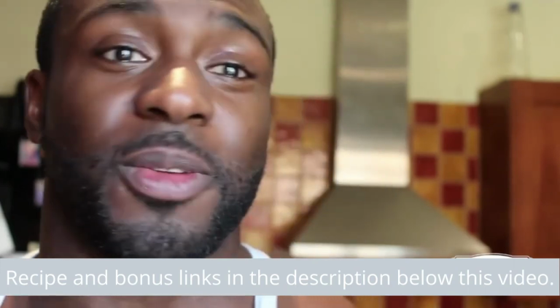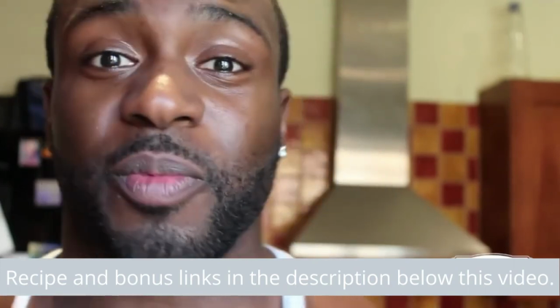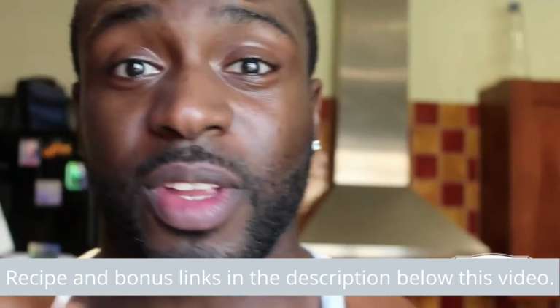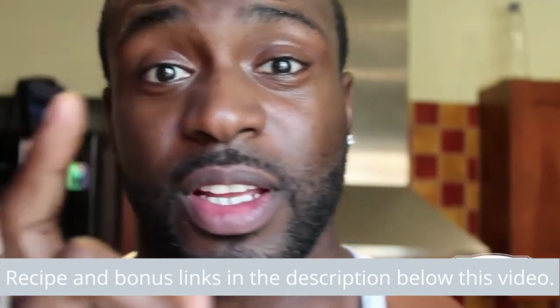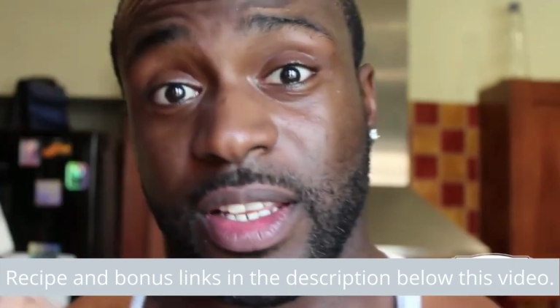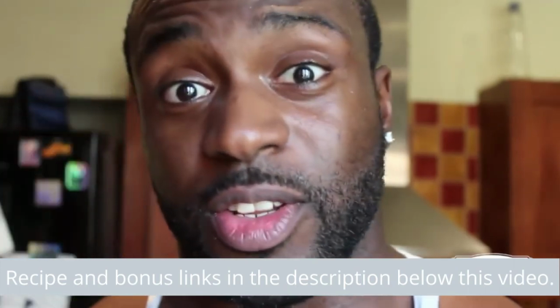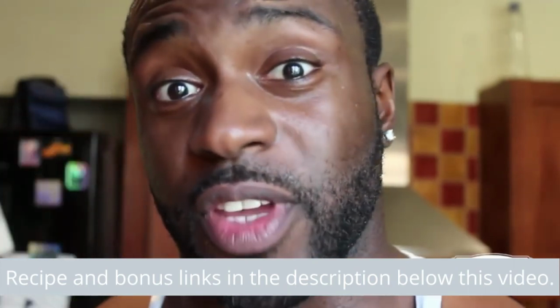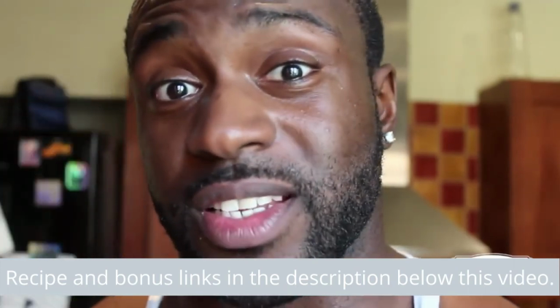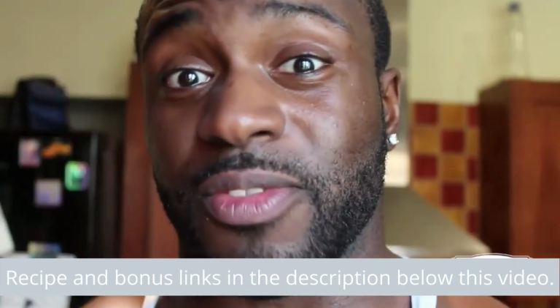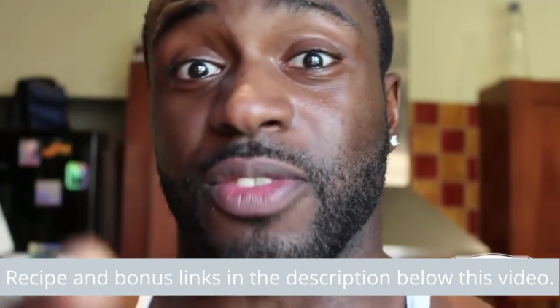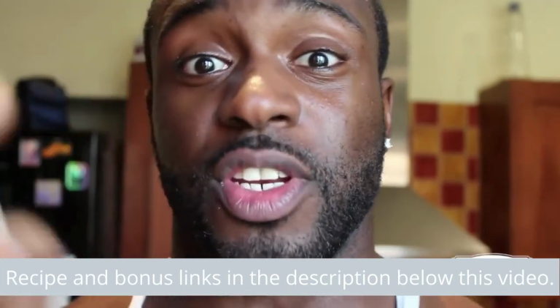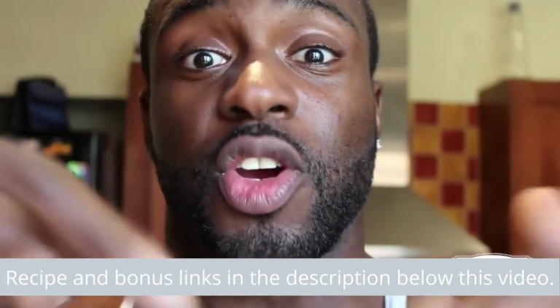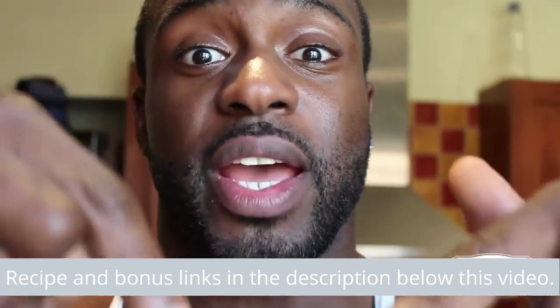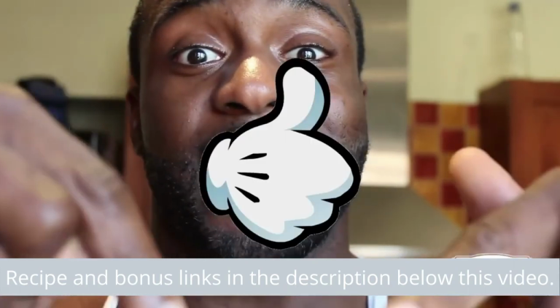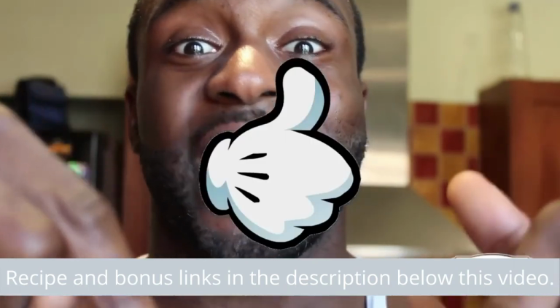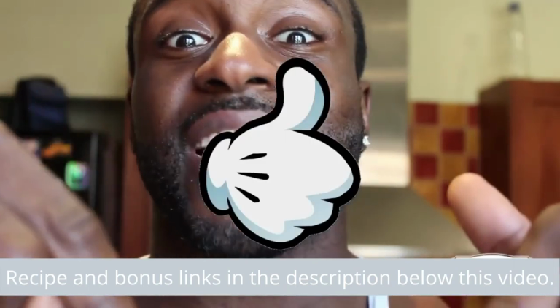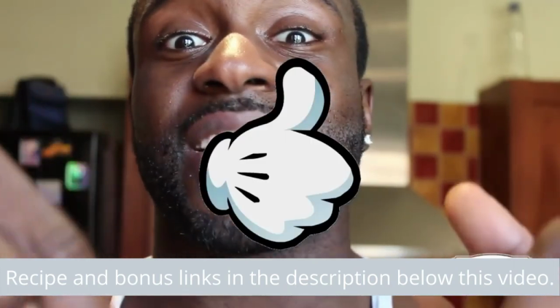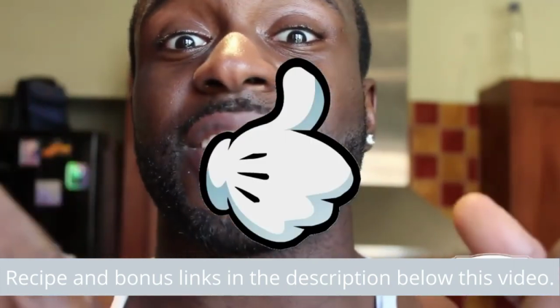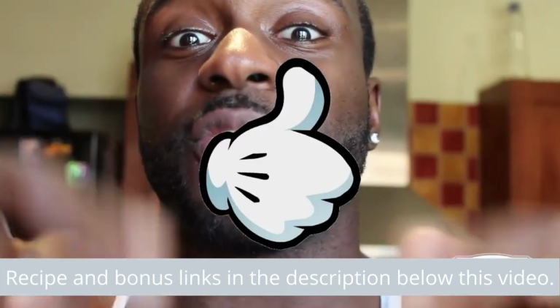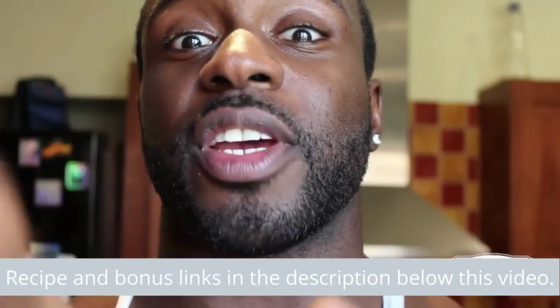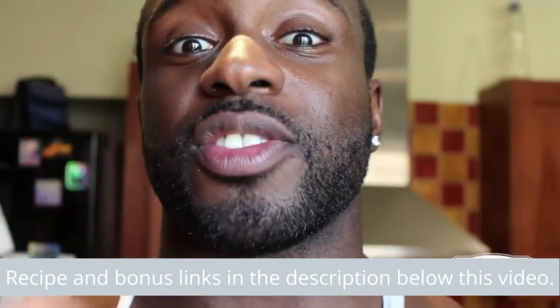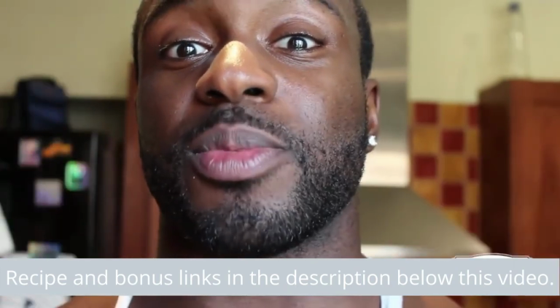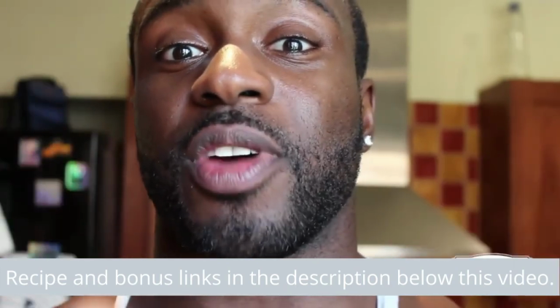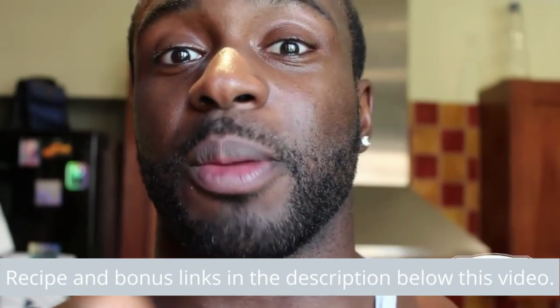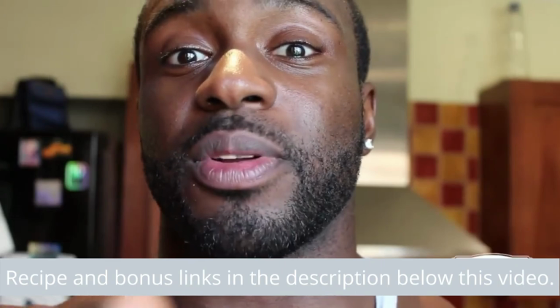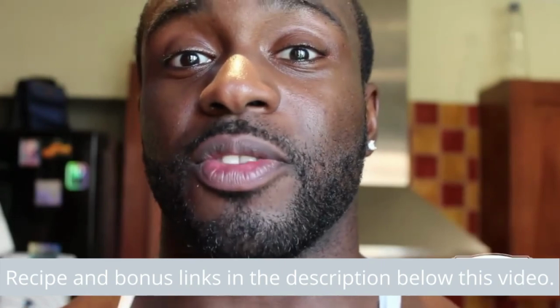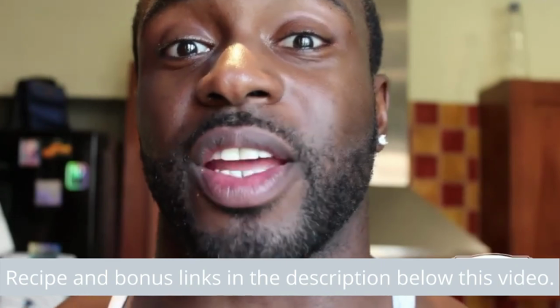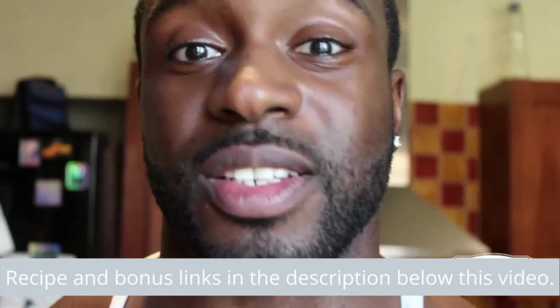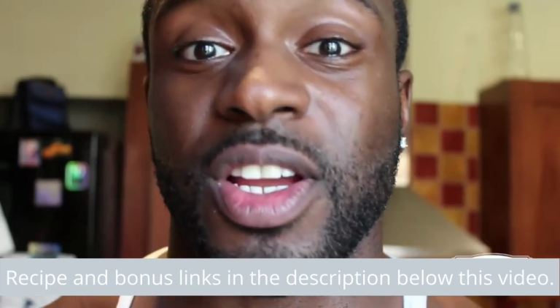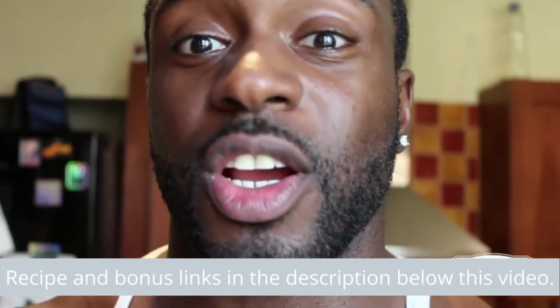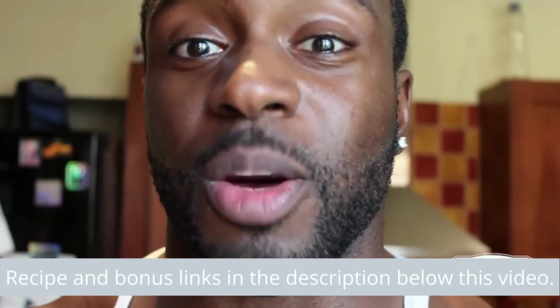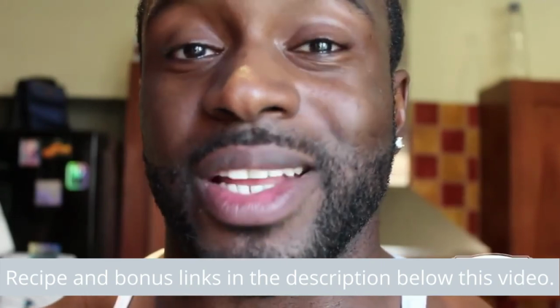Don't forget to give this video a like, don't forget to subscribe, and don't forget to comment.